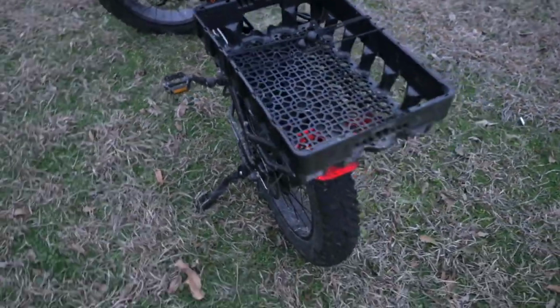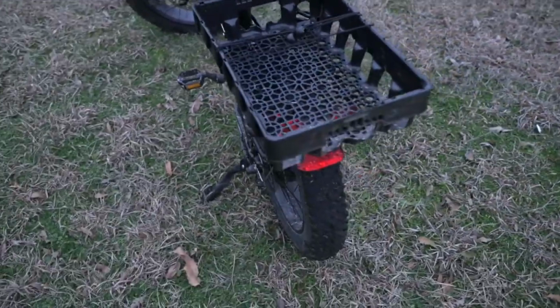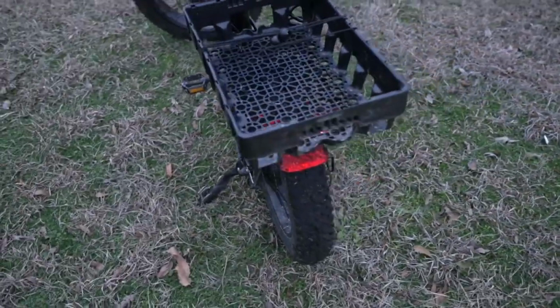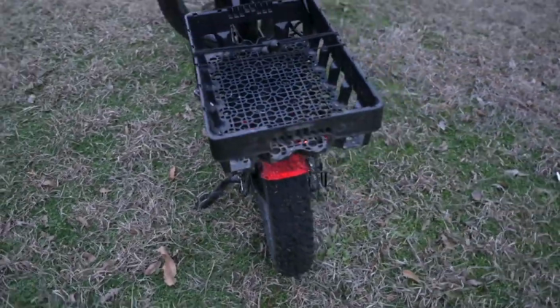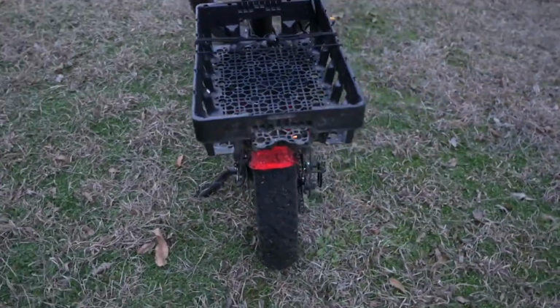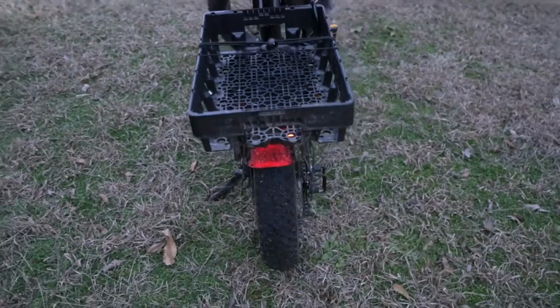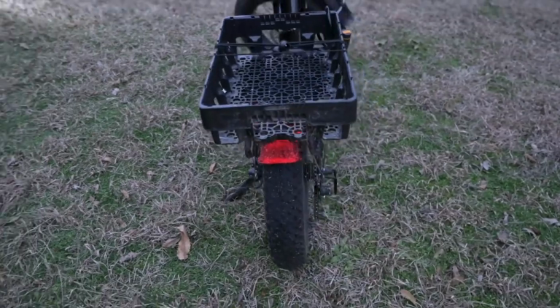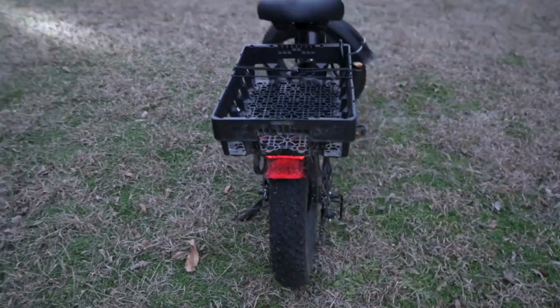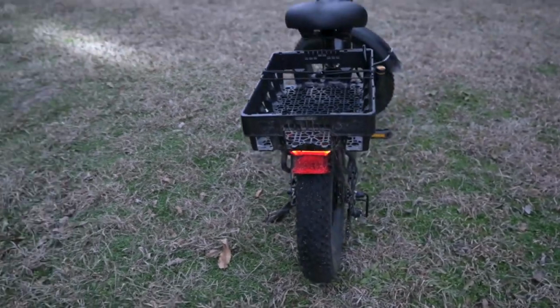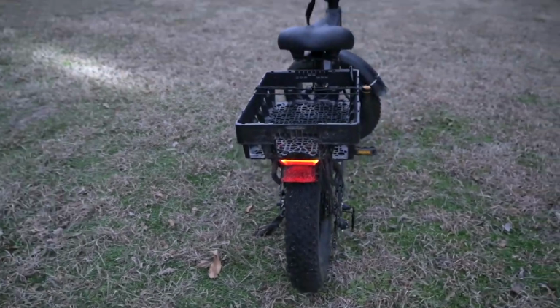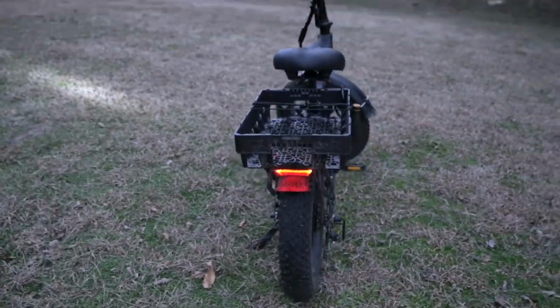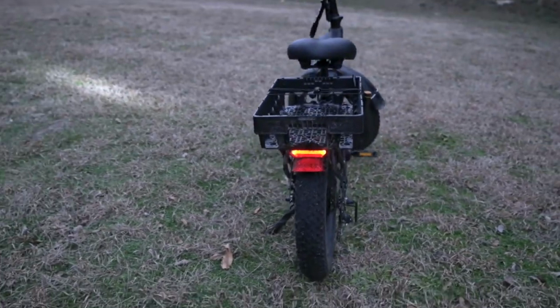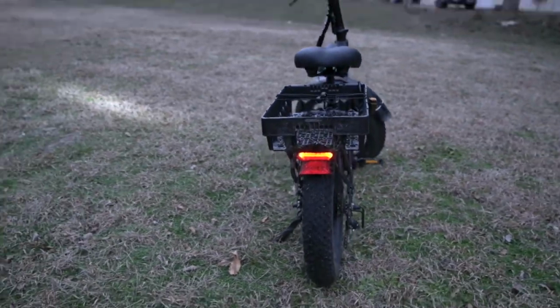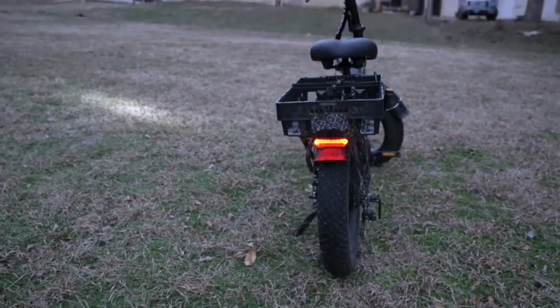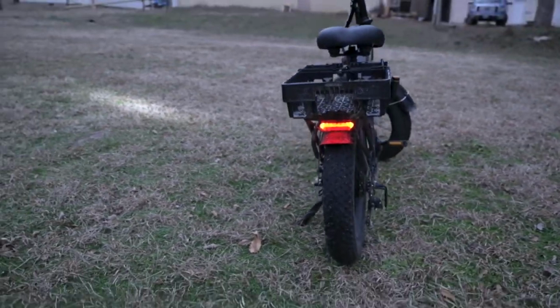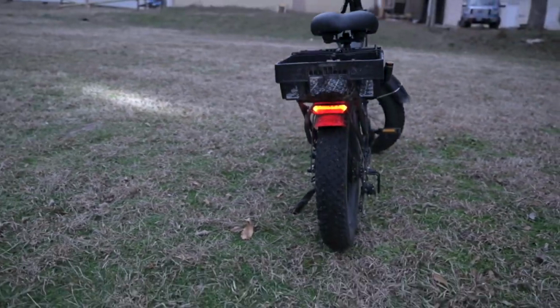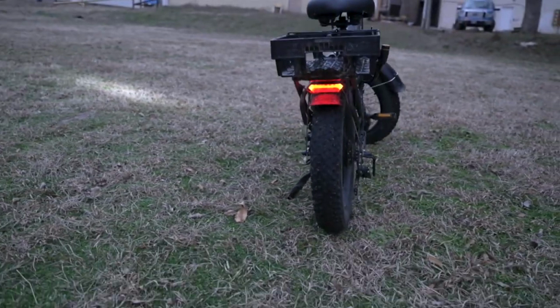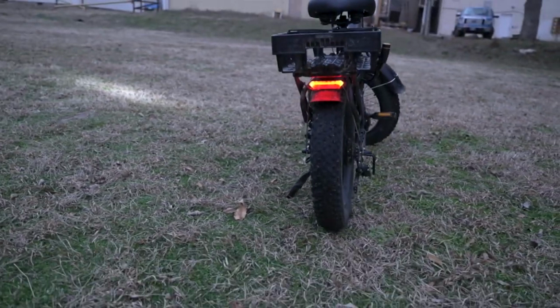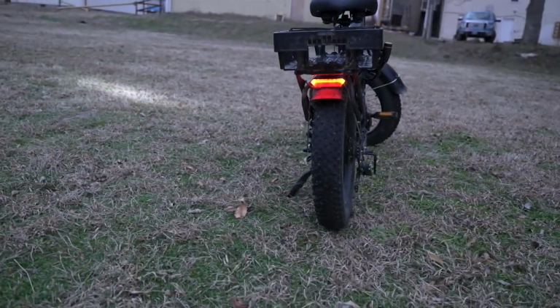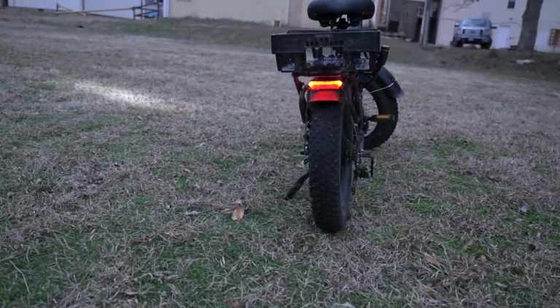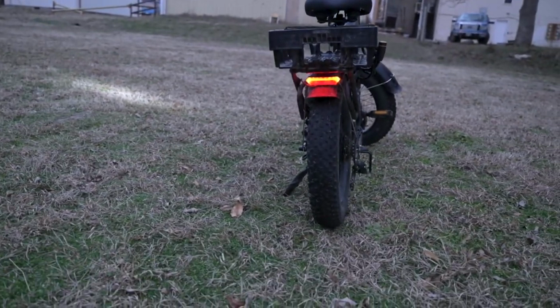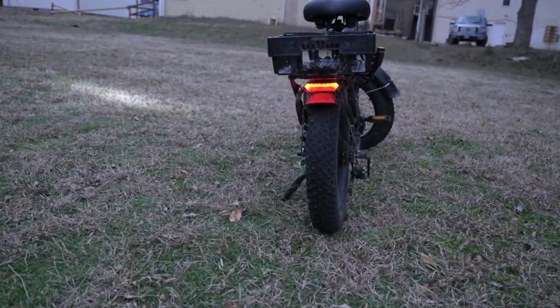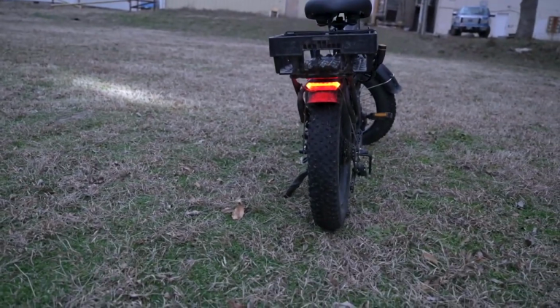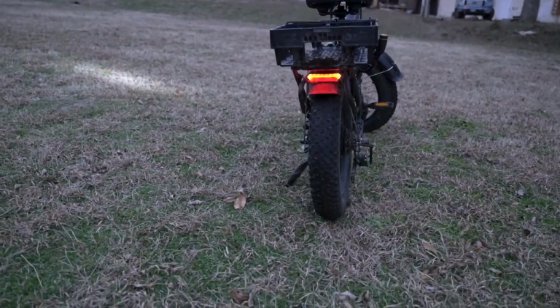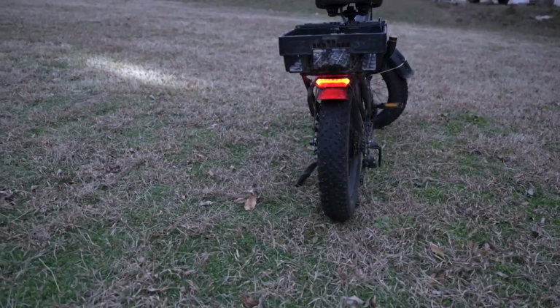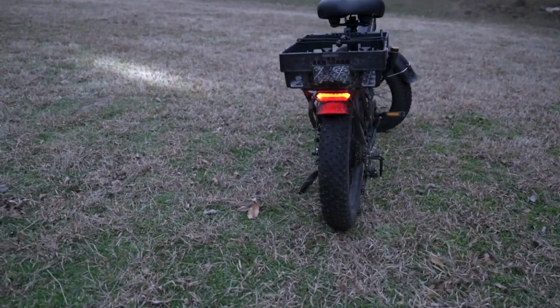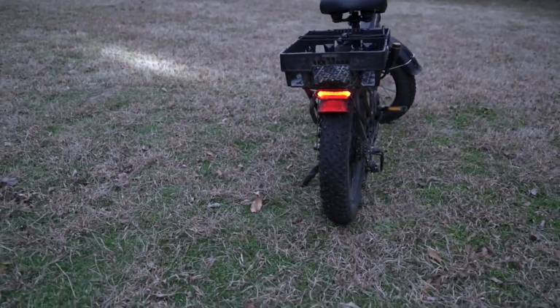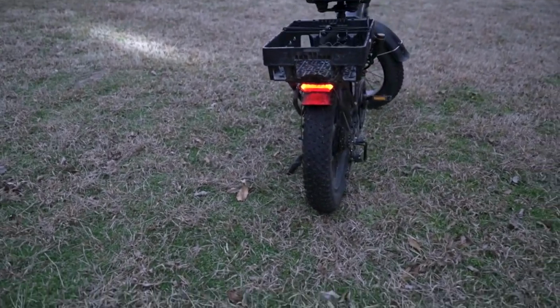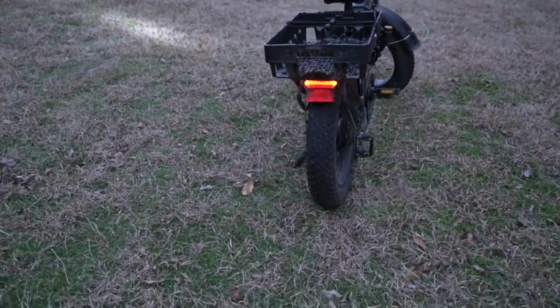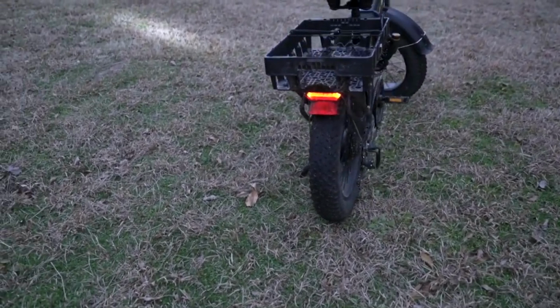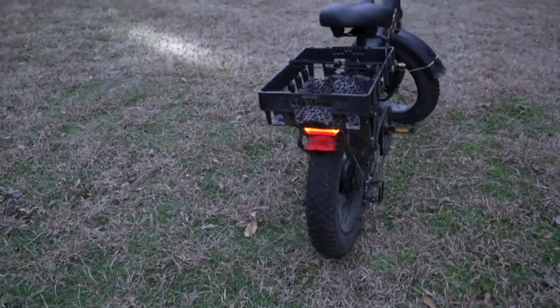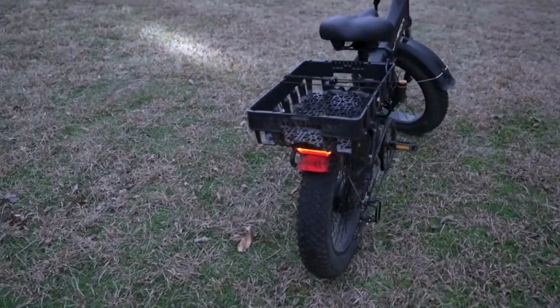Enjoy your Jaysun e-bikes this winter, and we can't wait to ride during the spring and summer. Performs excellent.